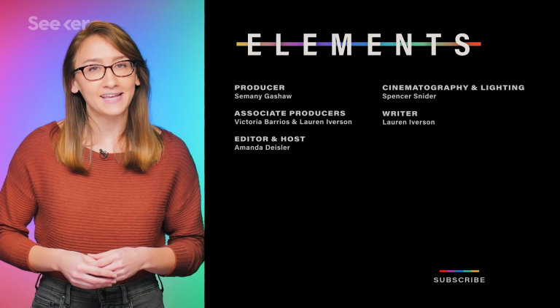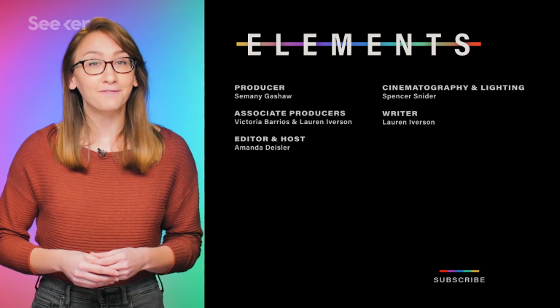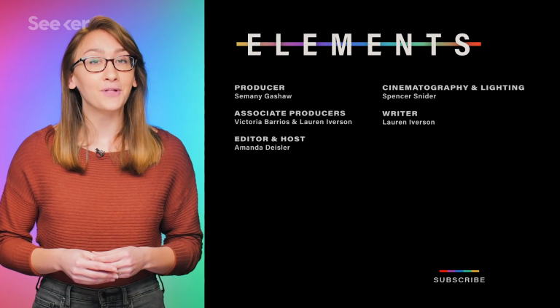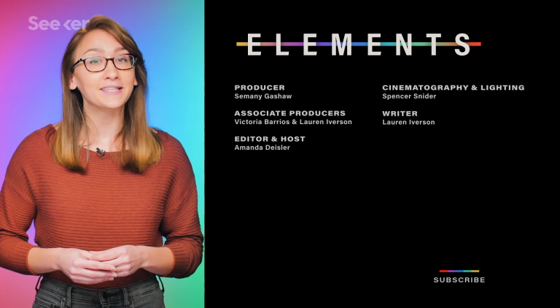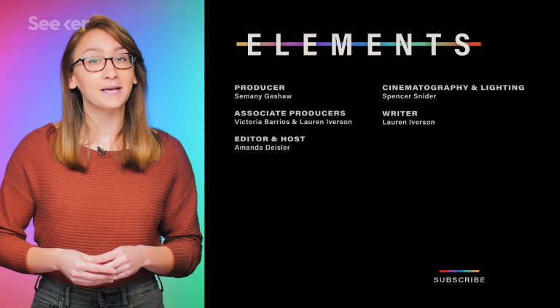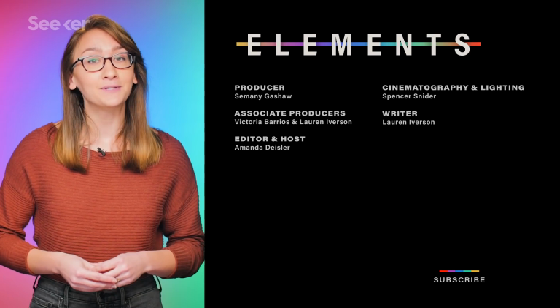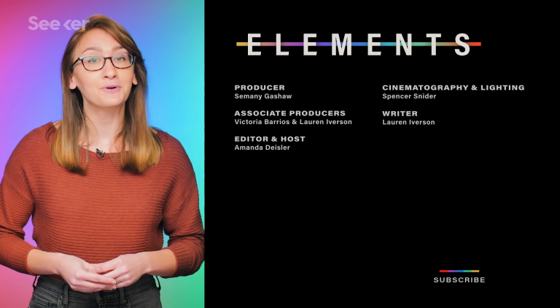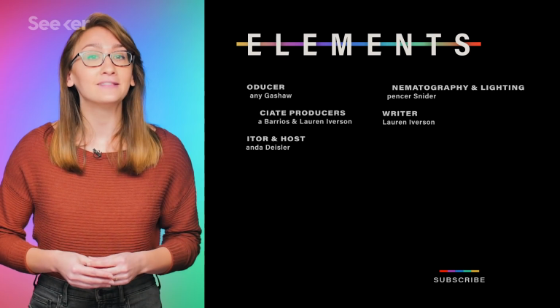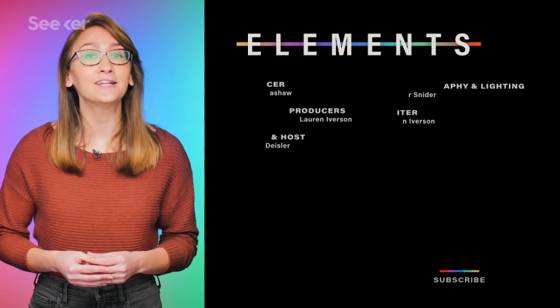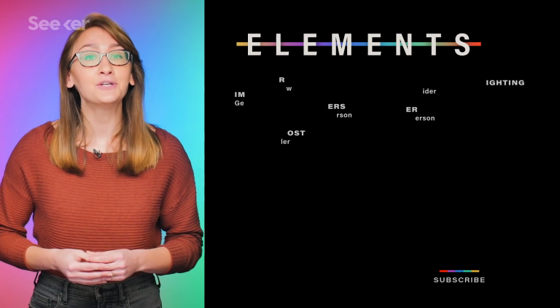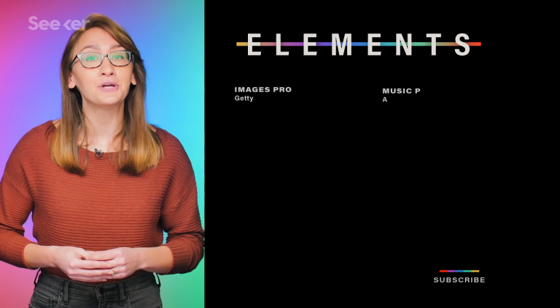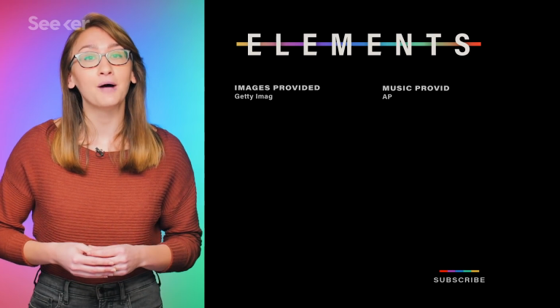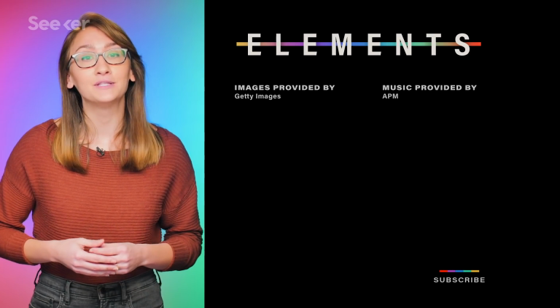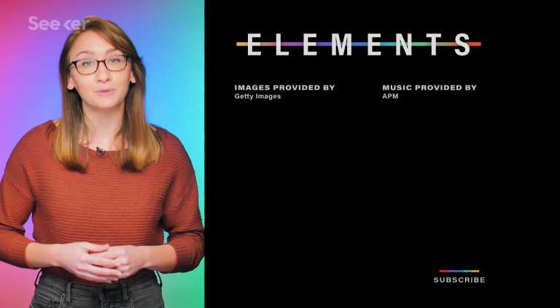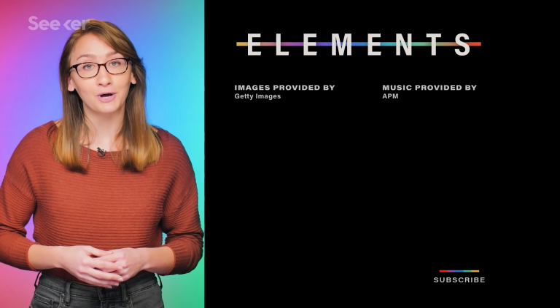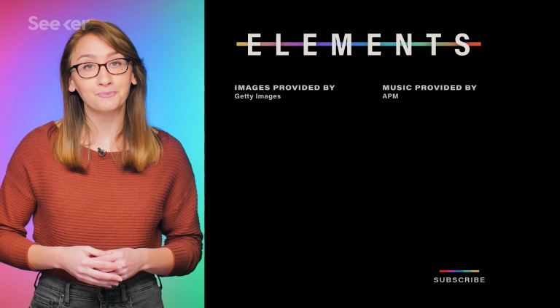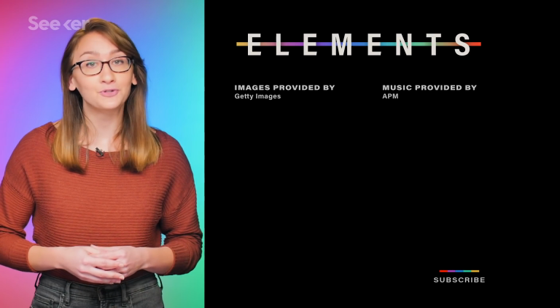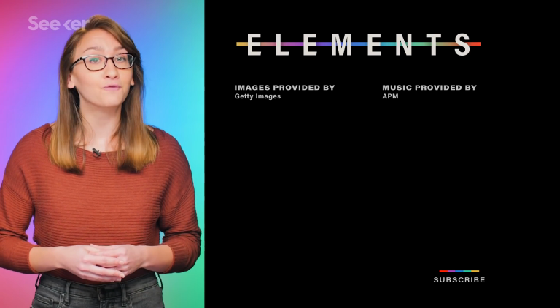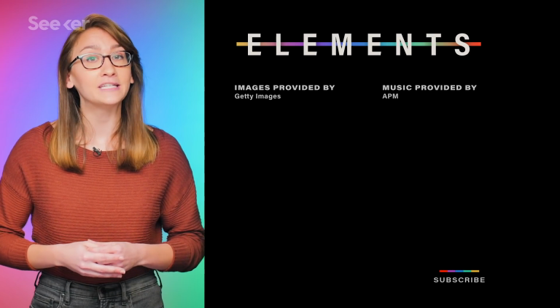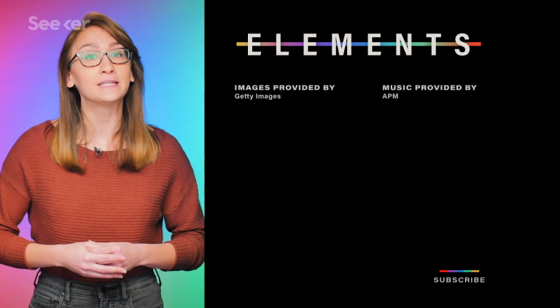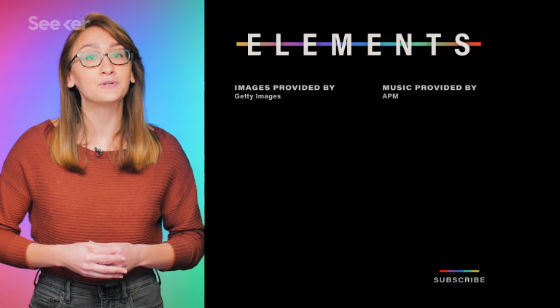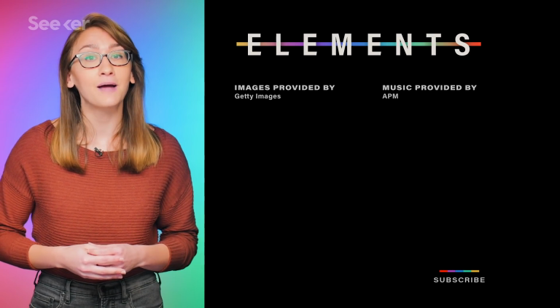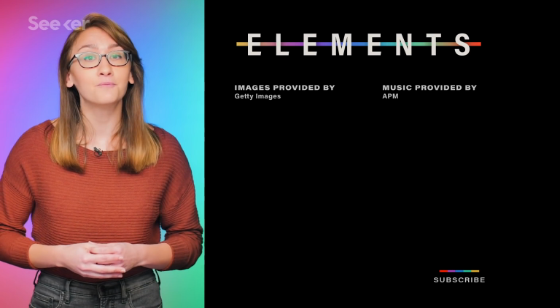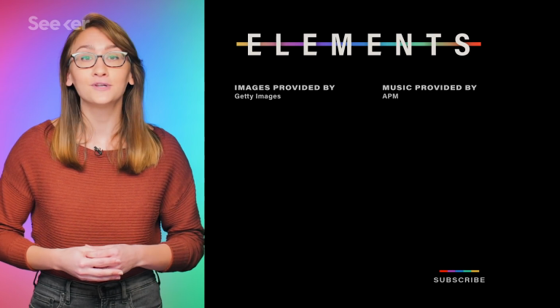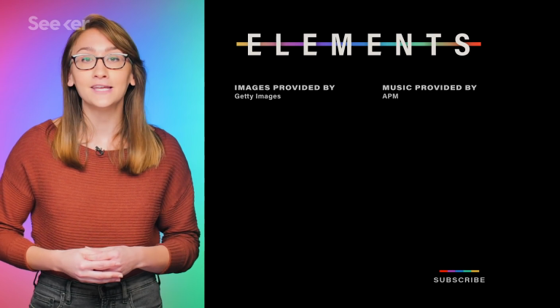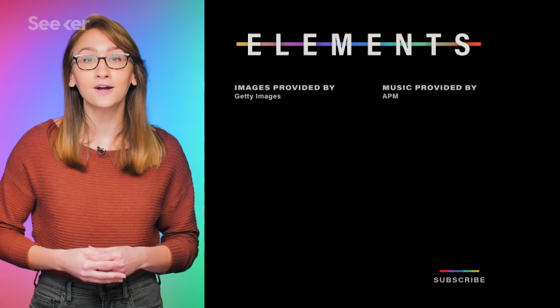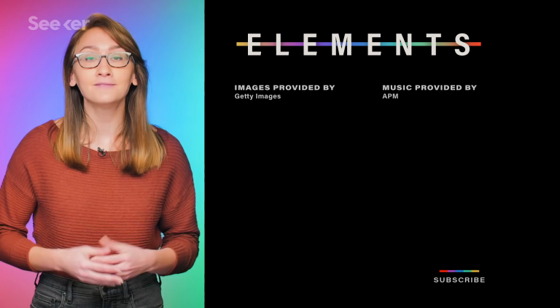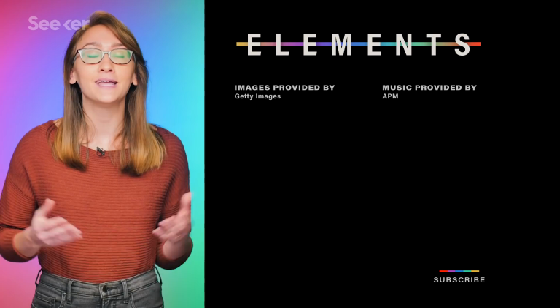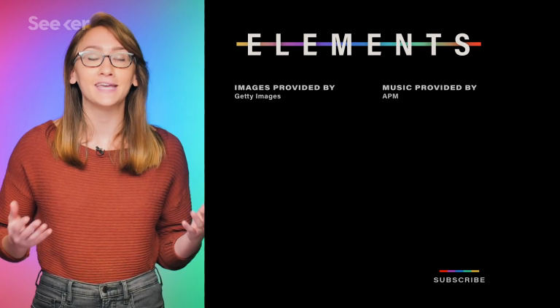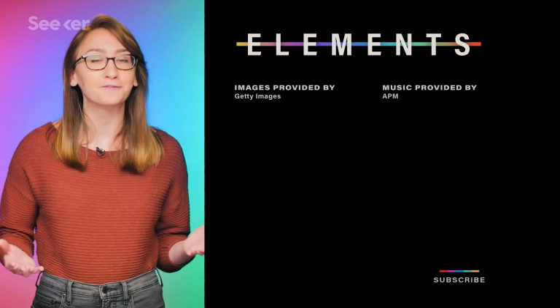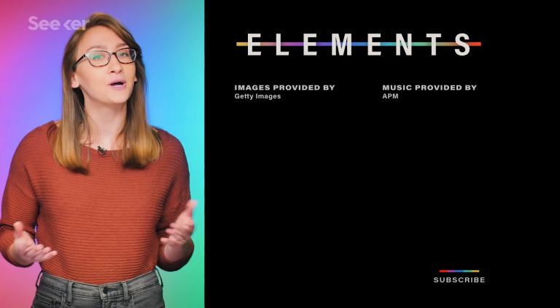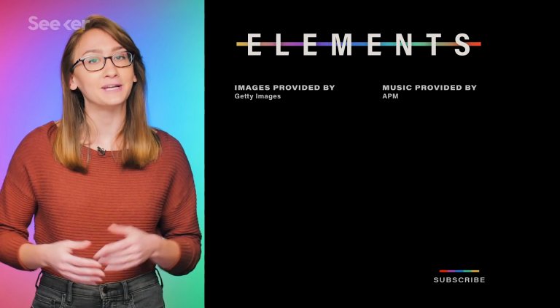If you liked this episode, let us know in the comments below. Don't forget to subscribe for more Seeker, and thanks for watching.